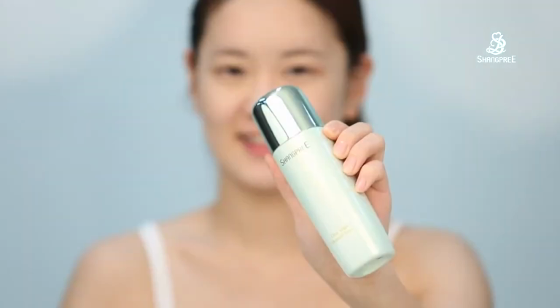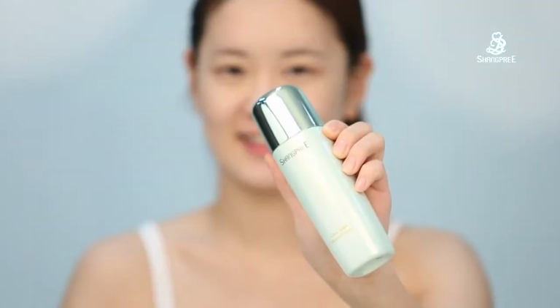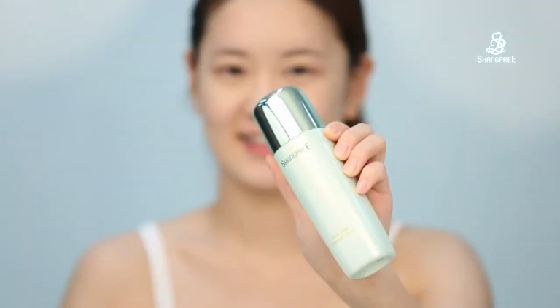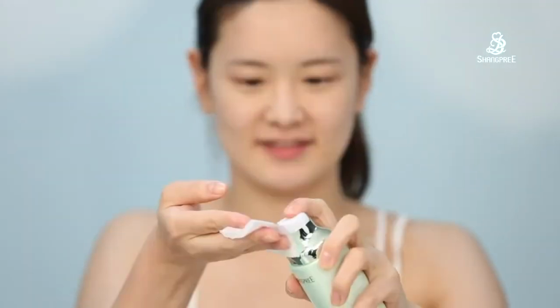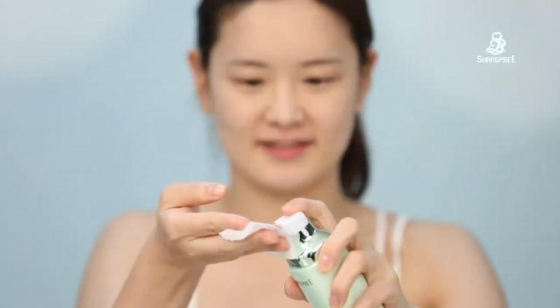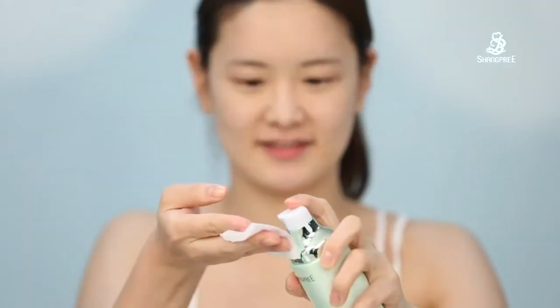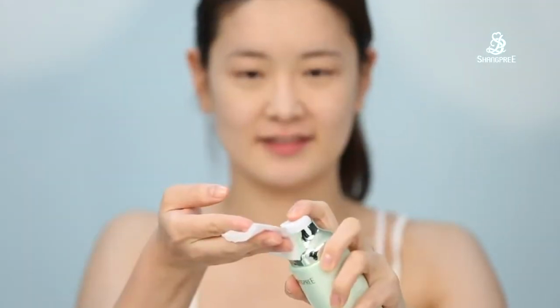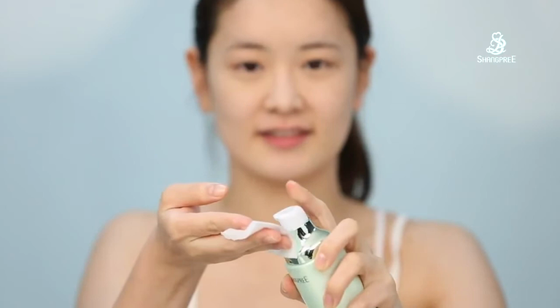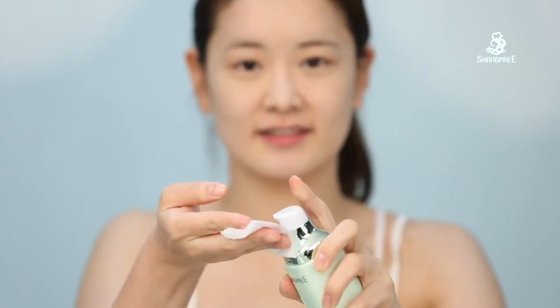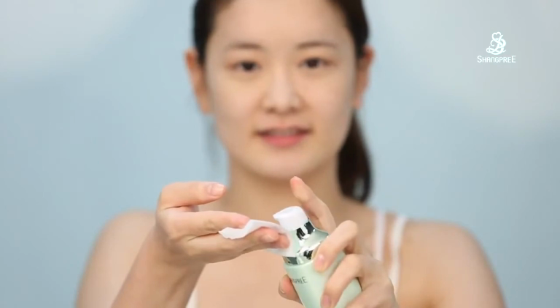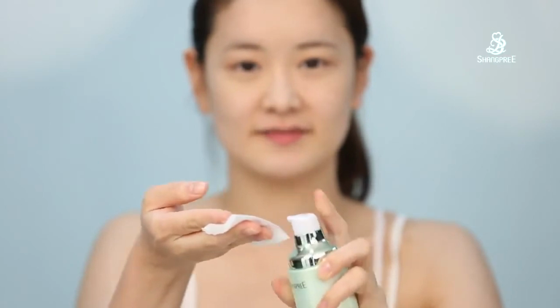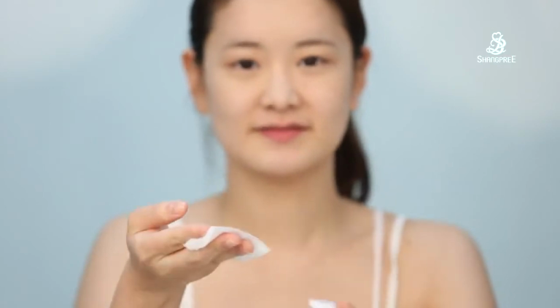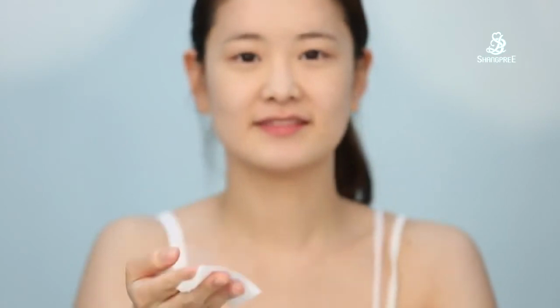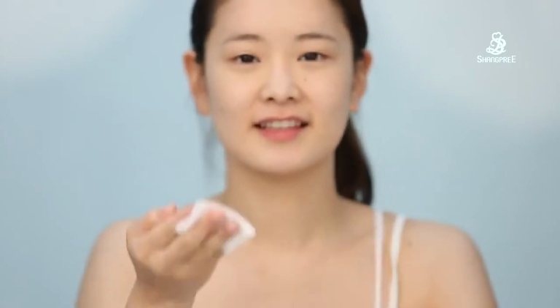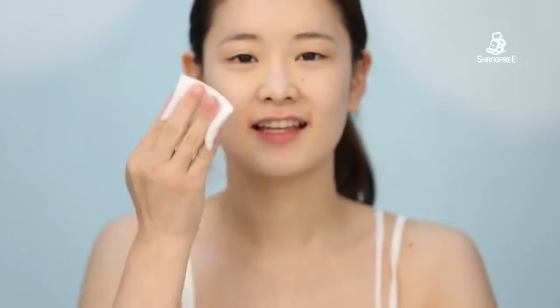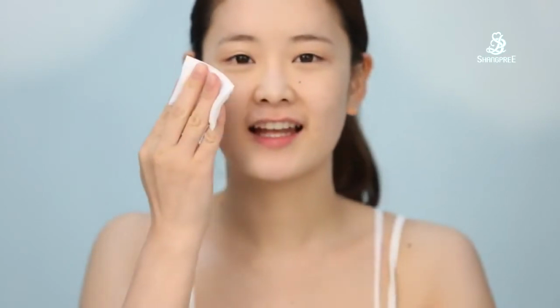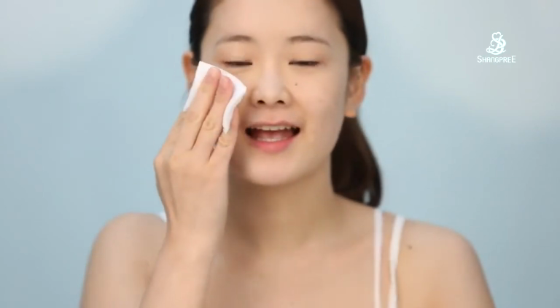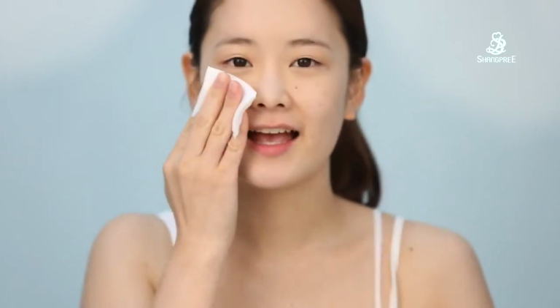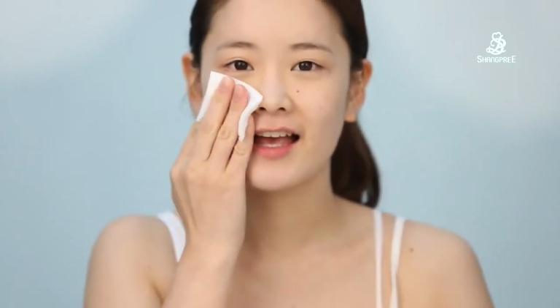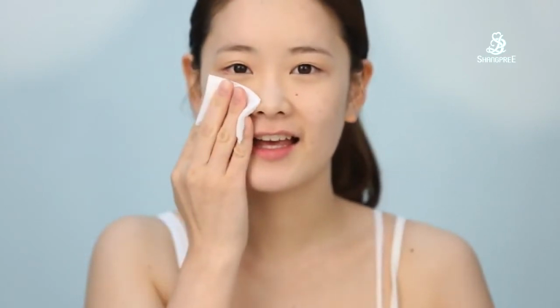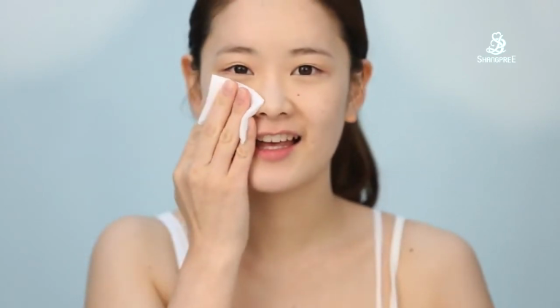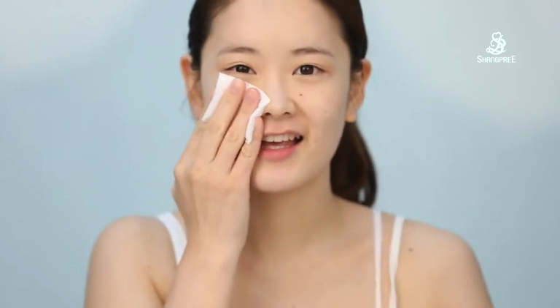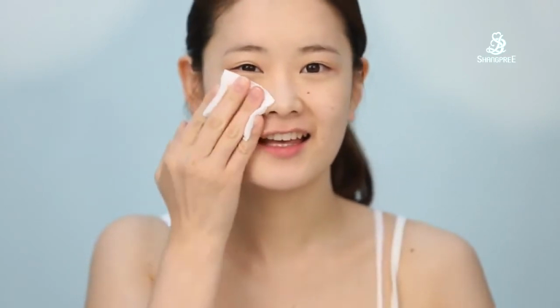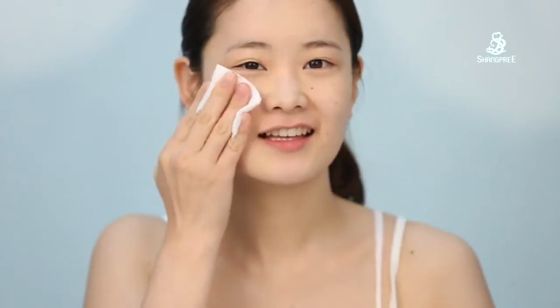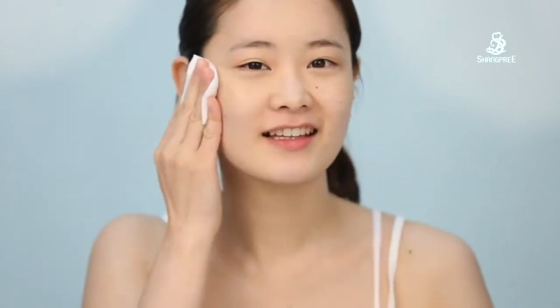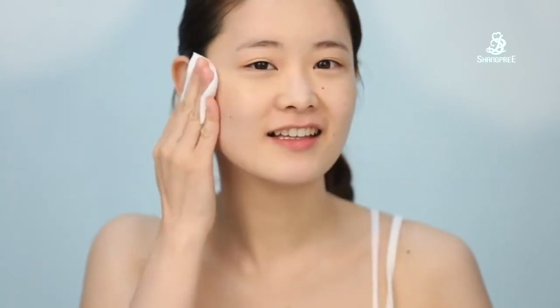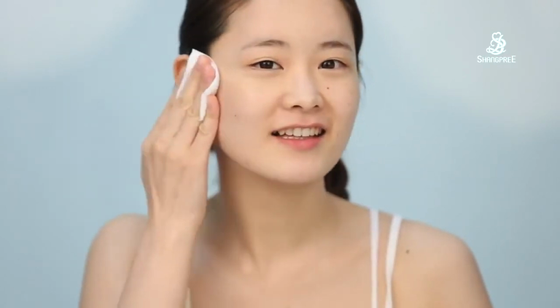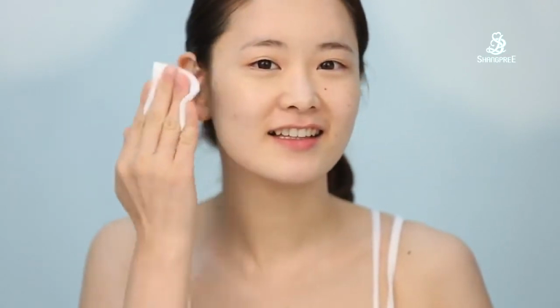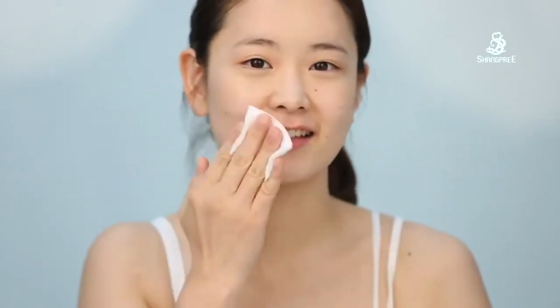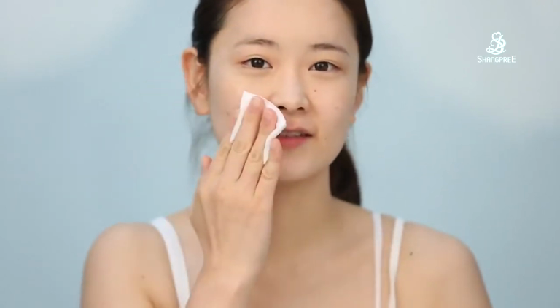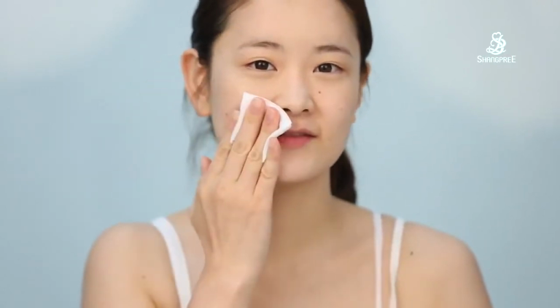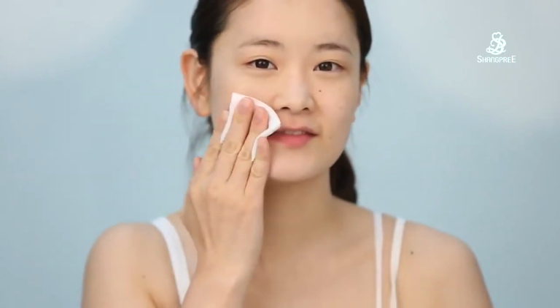I tone my skin with olive virgin moisture toner and apply once more to provide moisture.